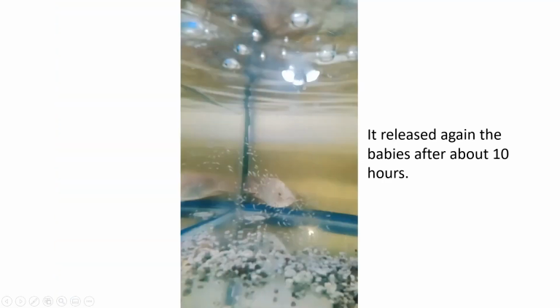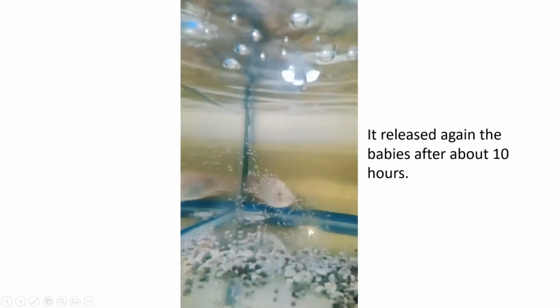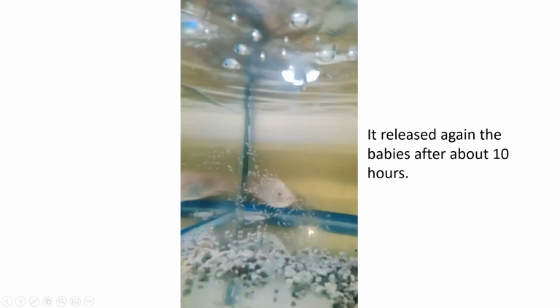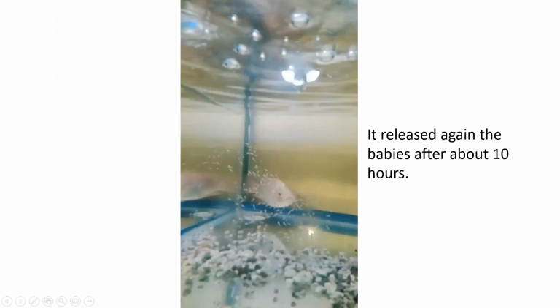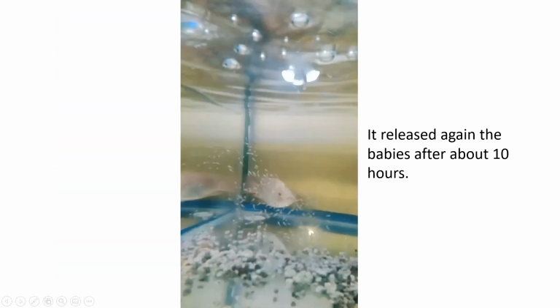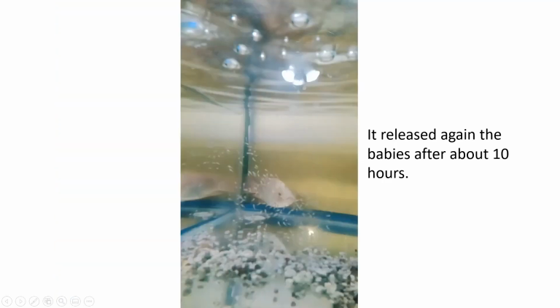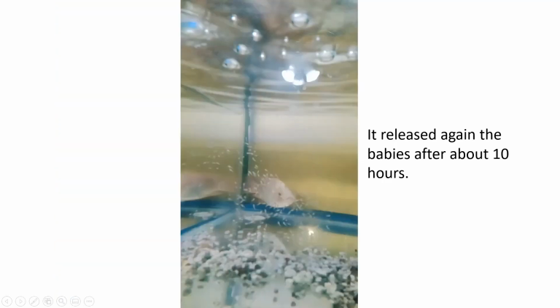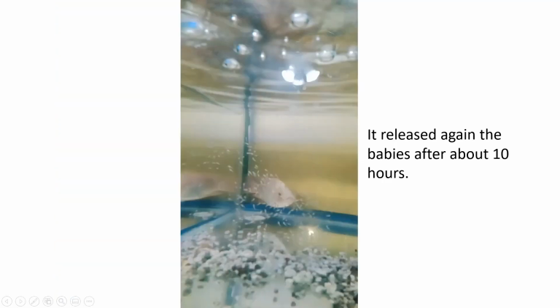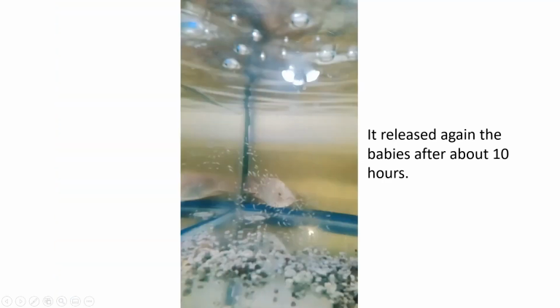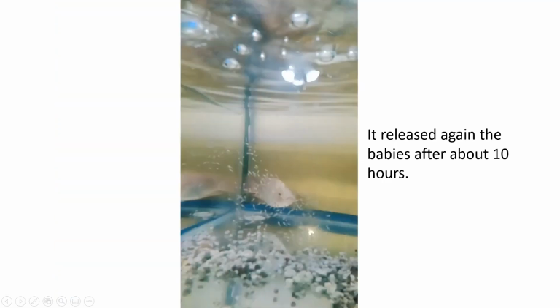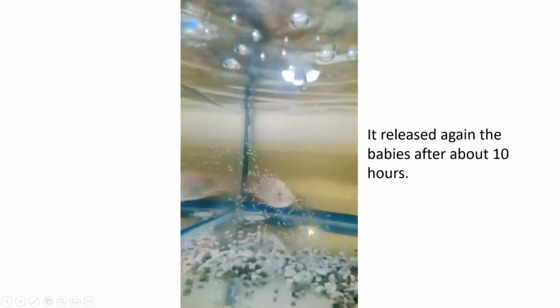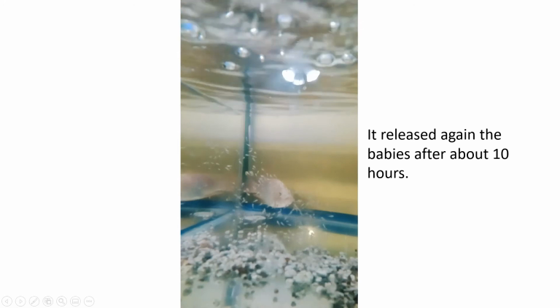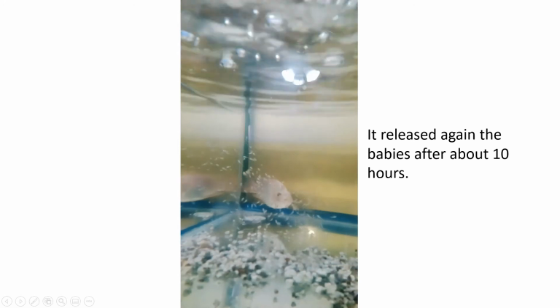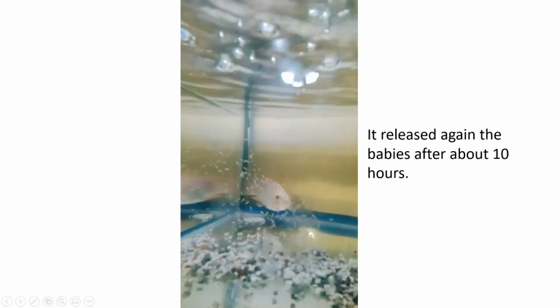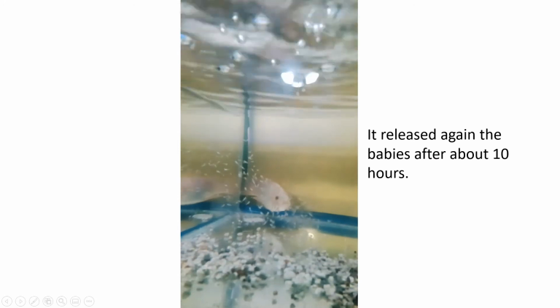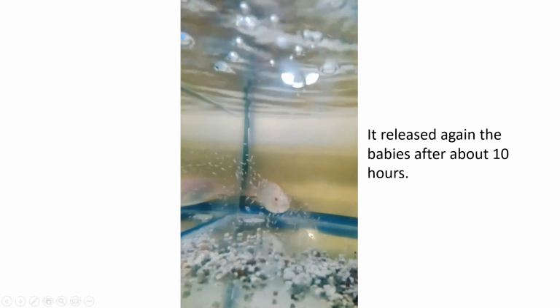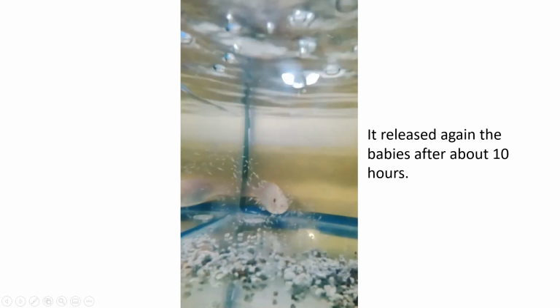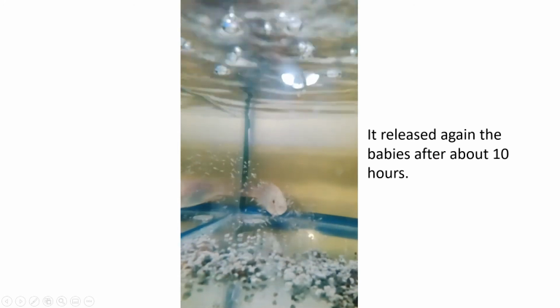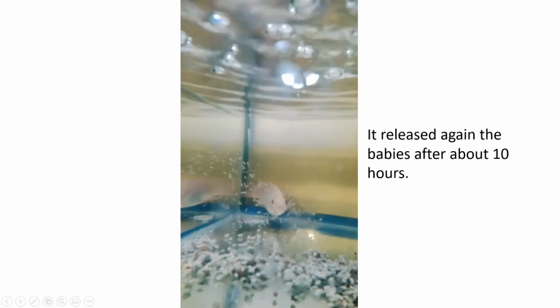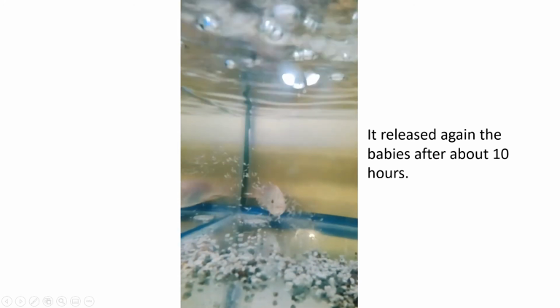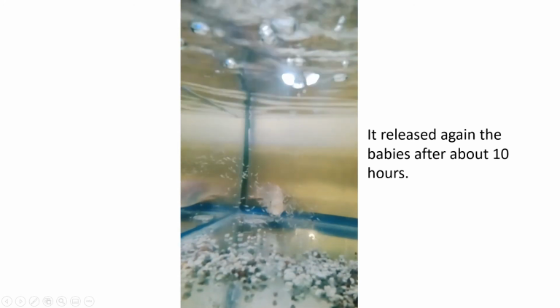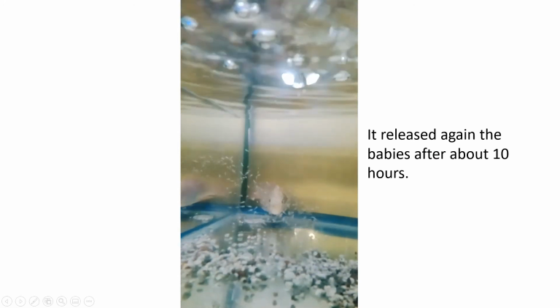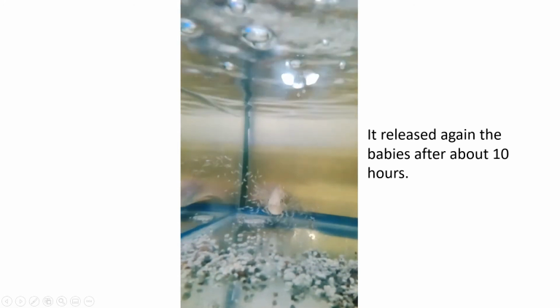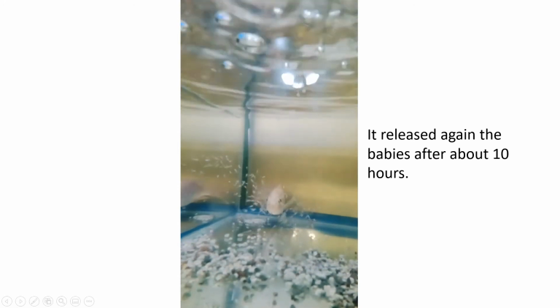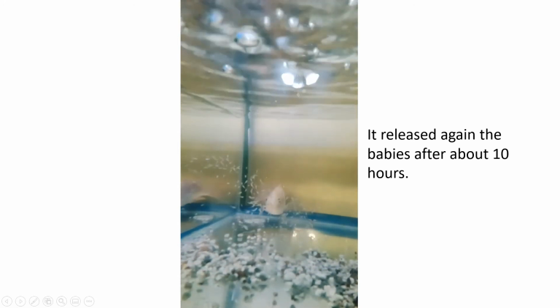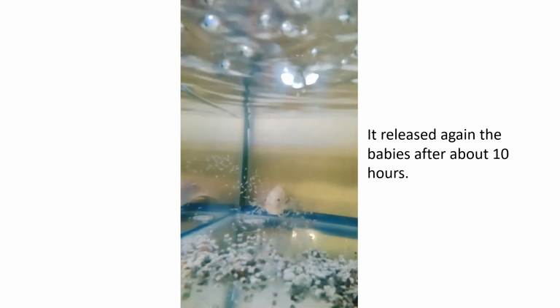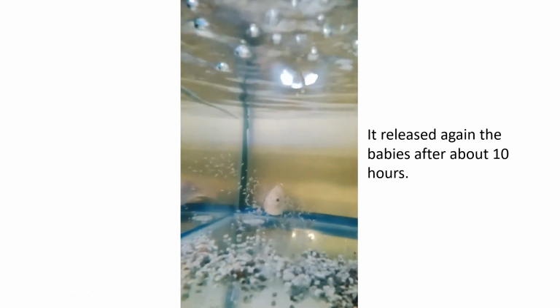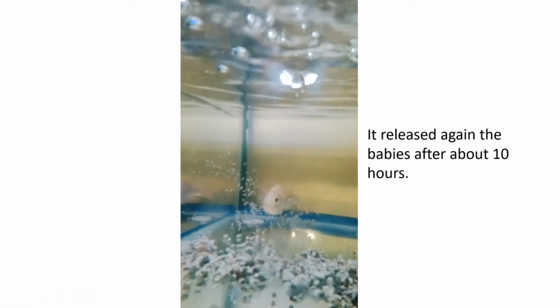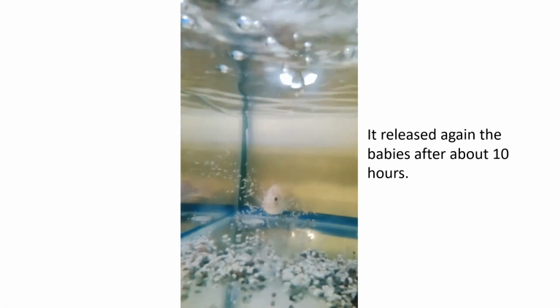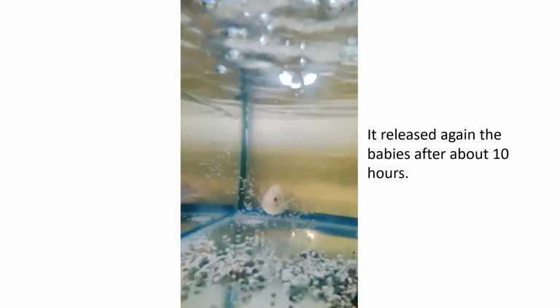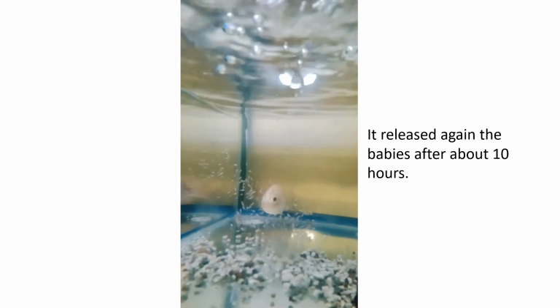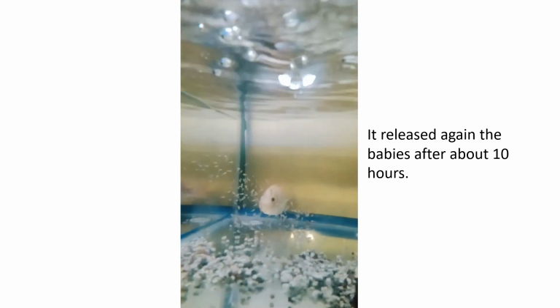But she released the babies again after about ten hours.